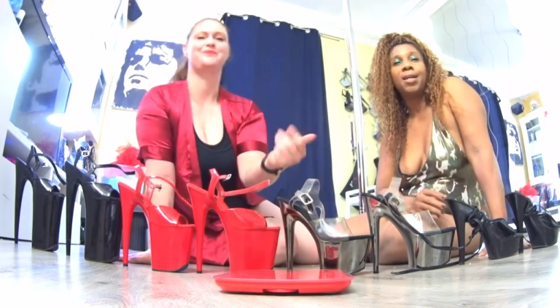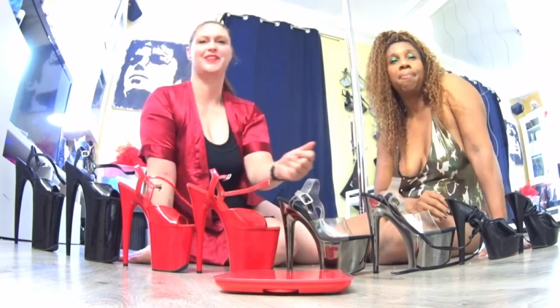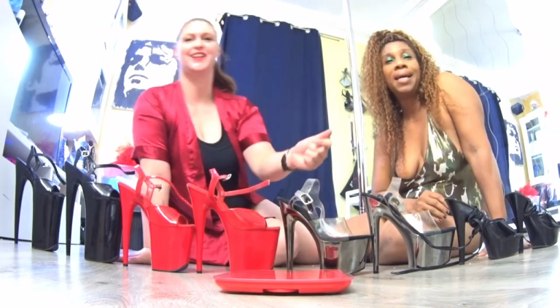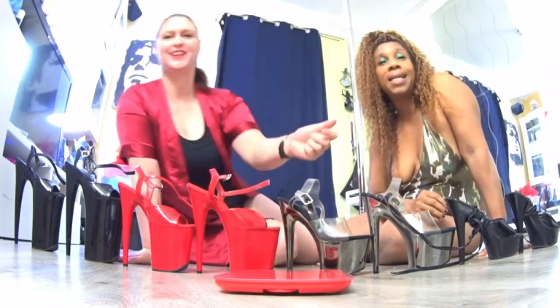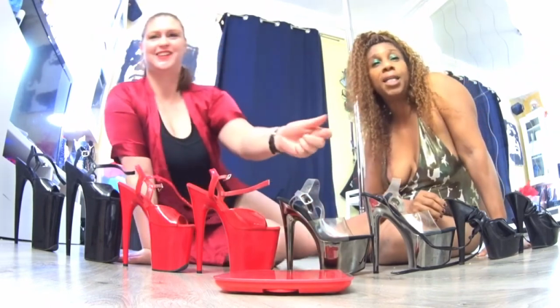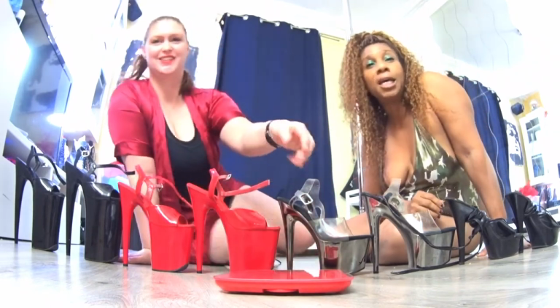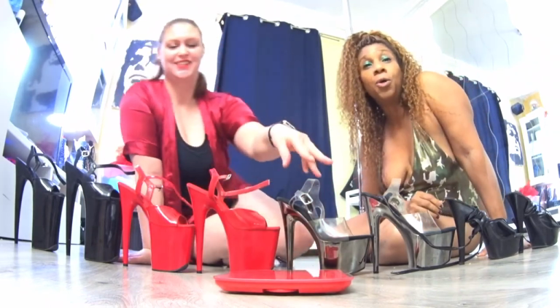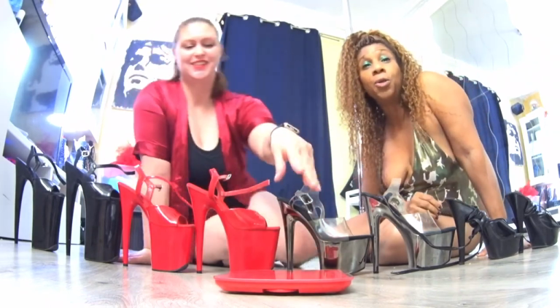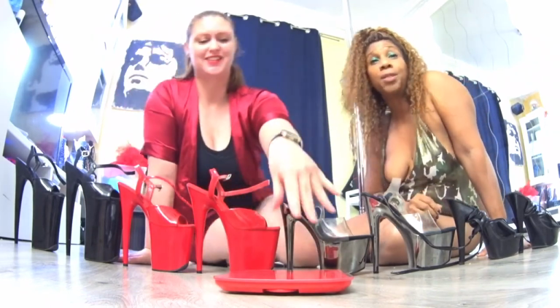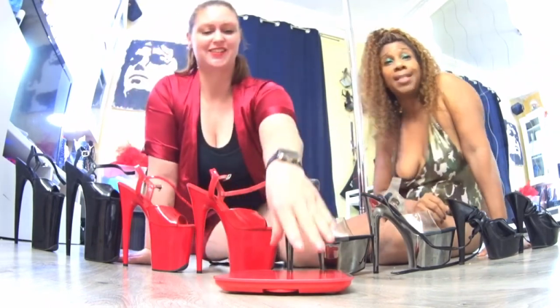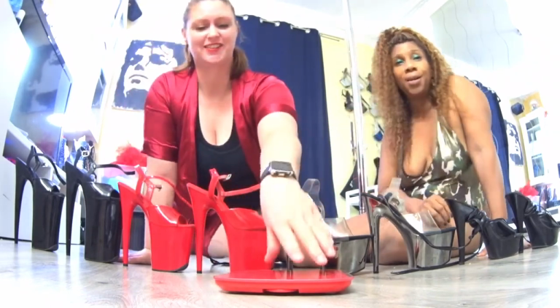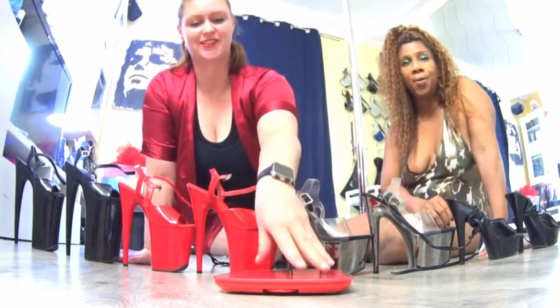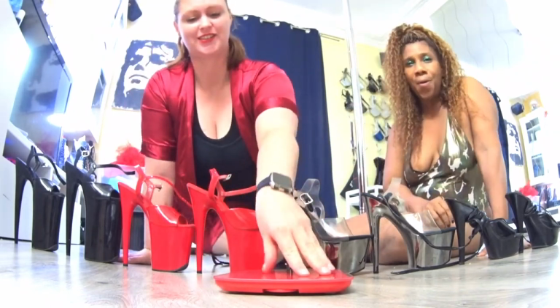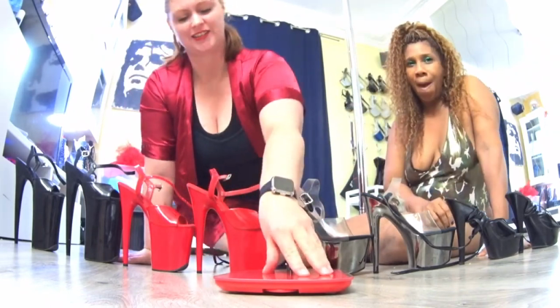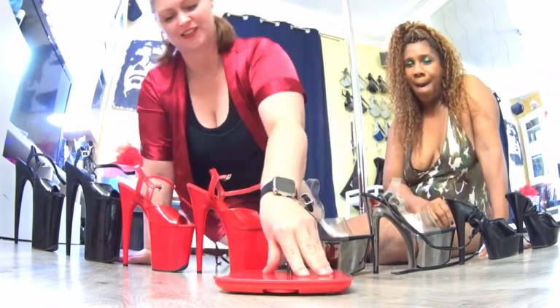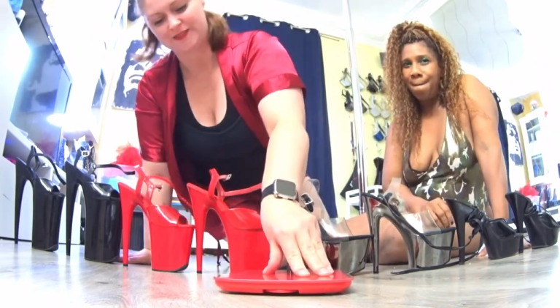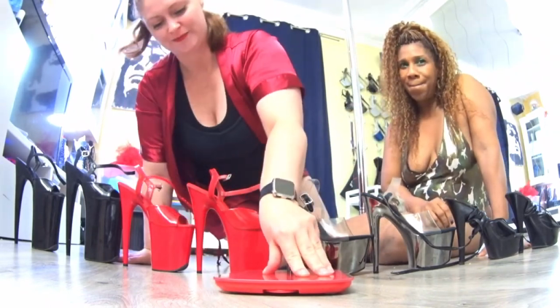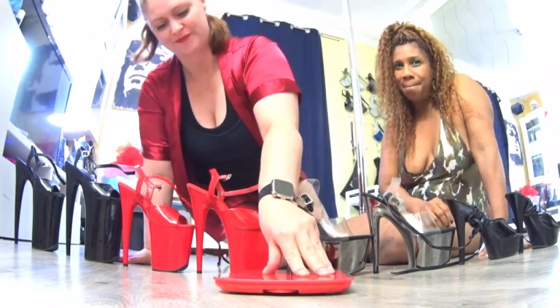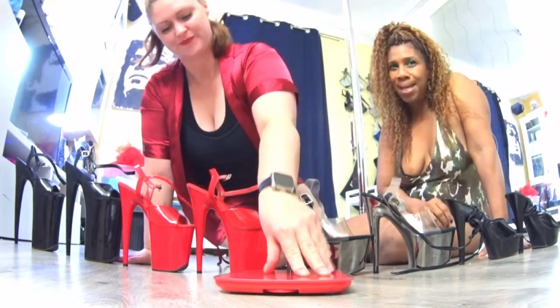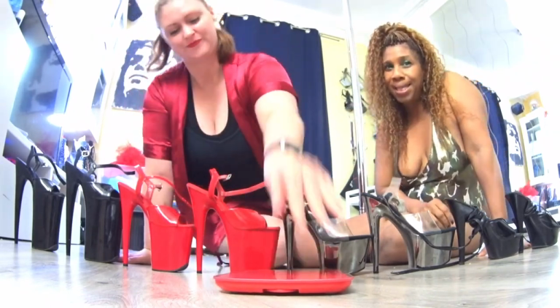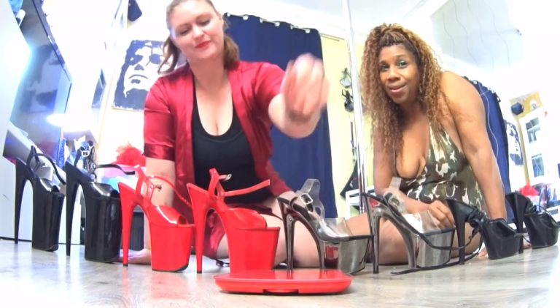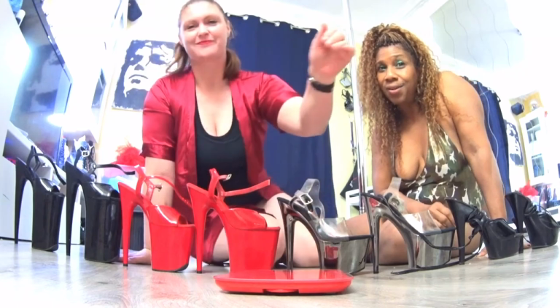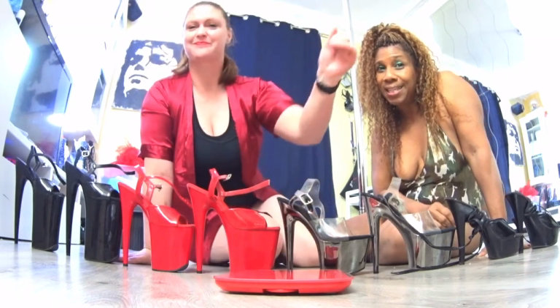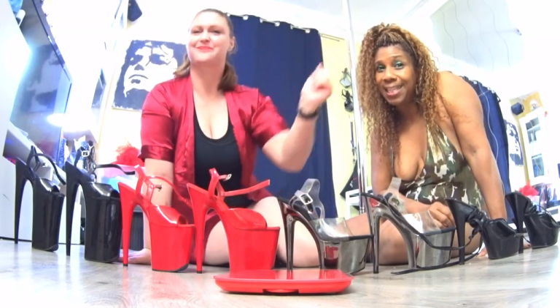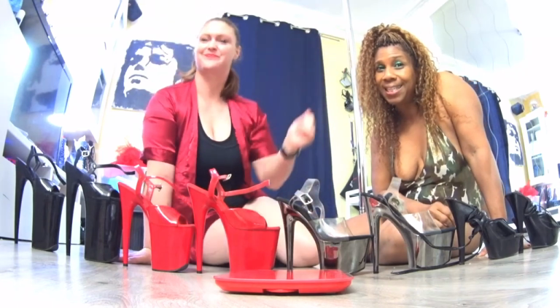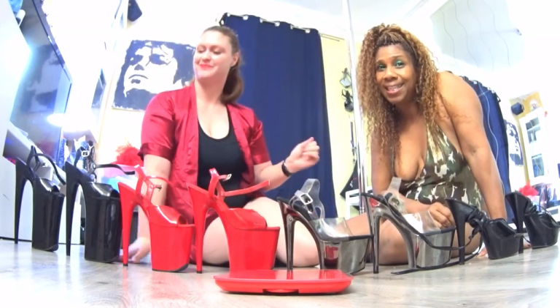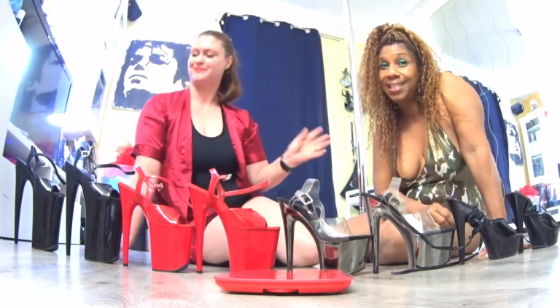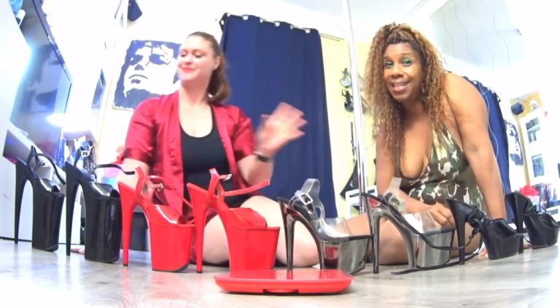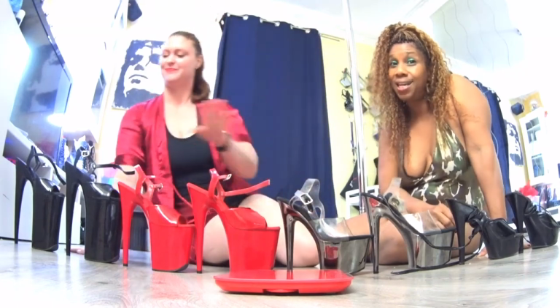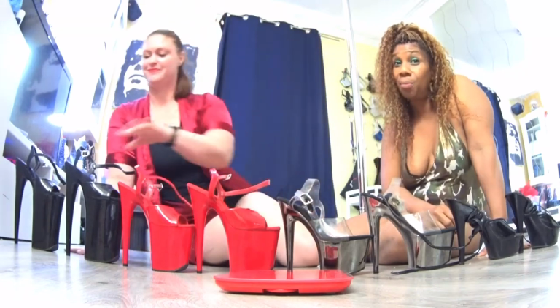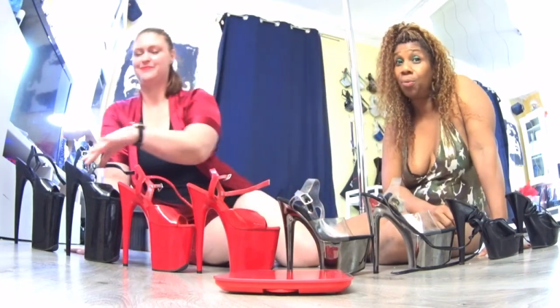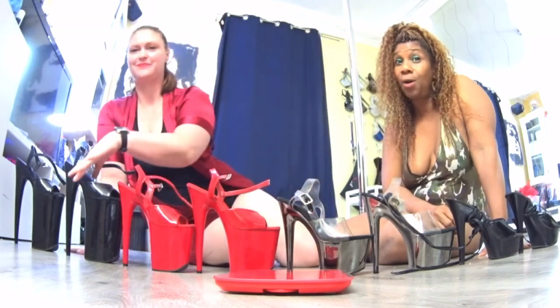On a parlé de la hauteur des talons. Mais maintenant, on va s'intéresser à leur poids.